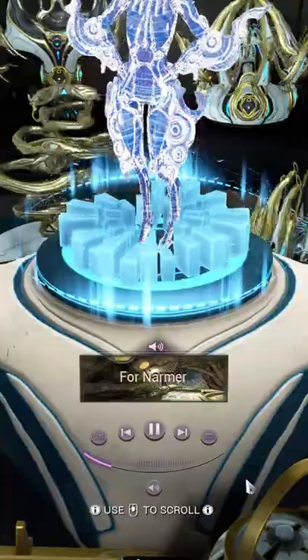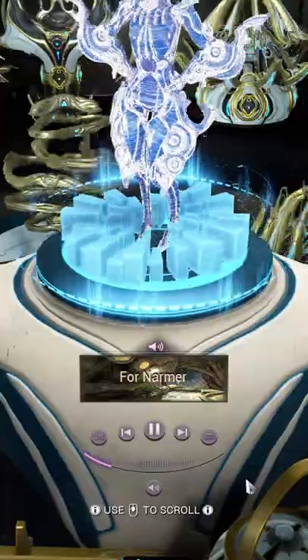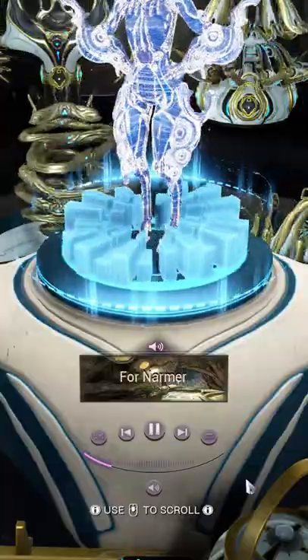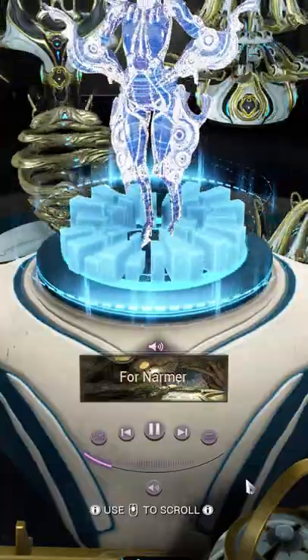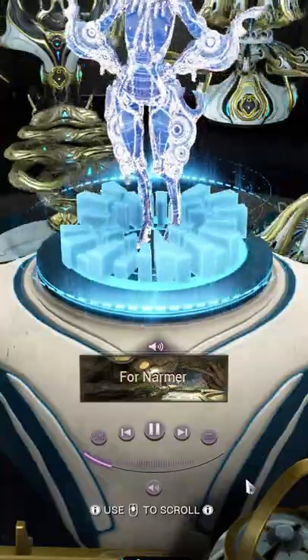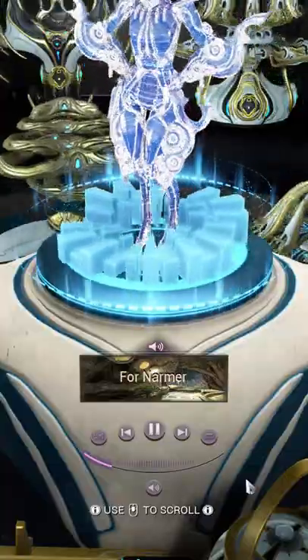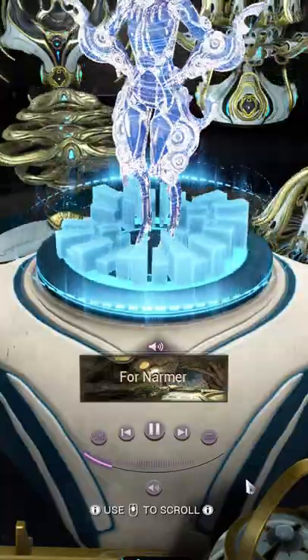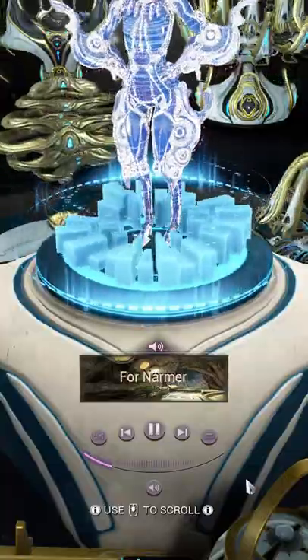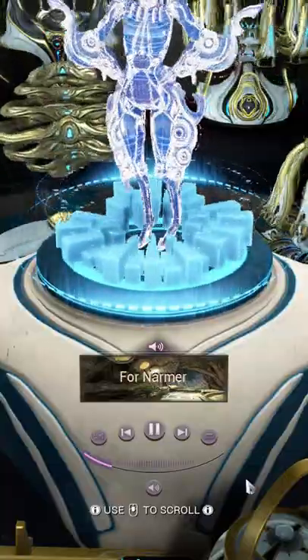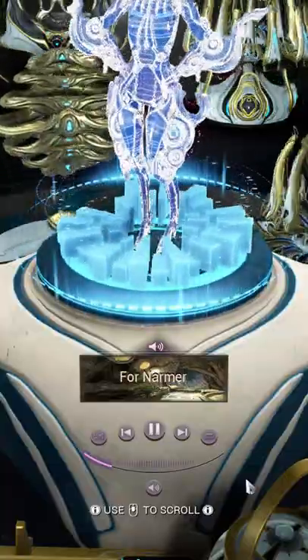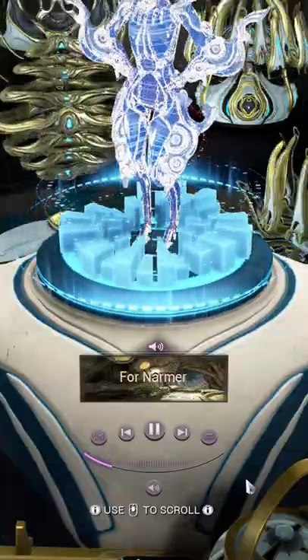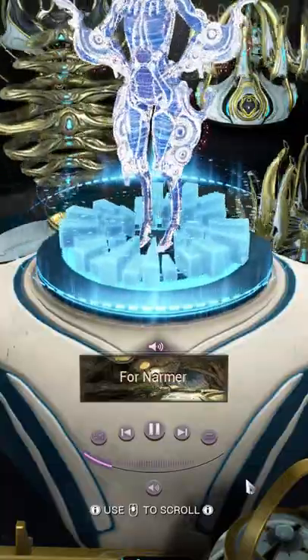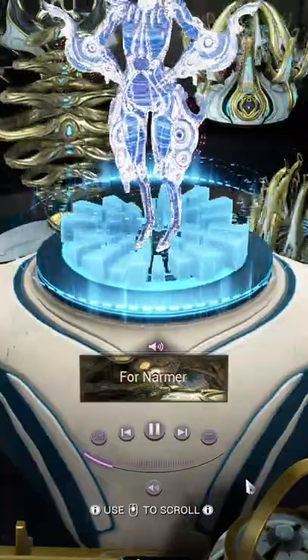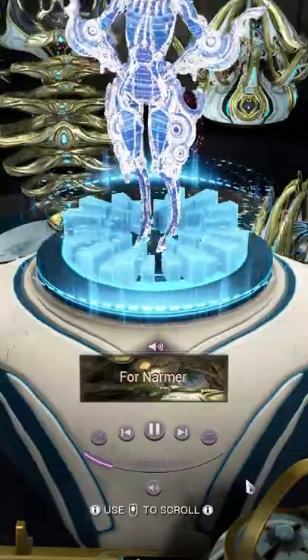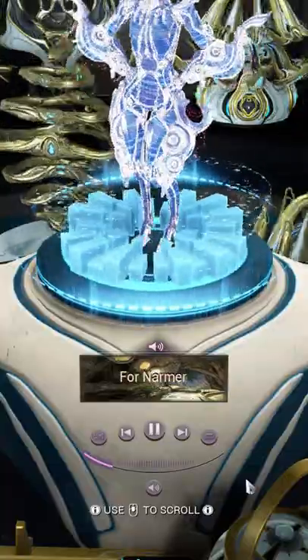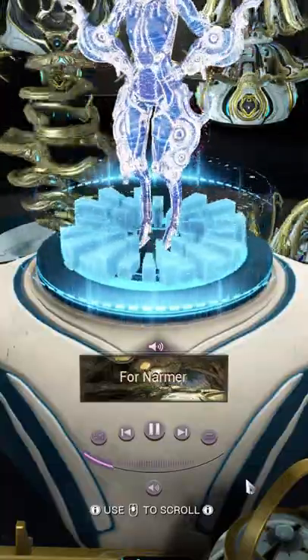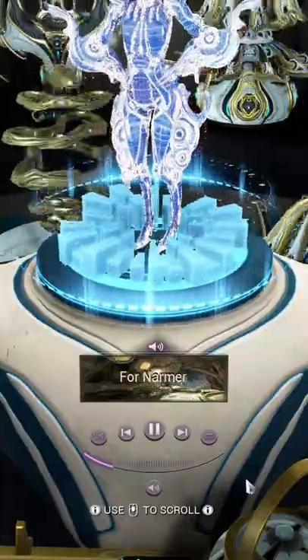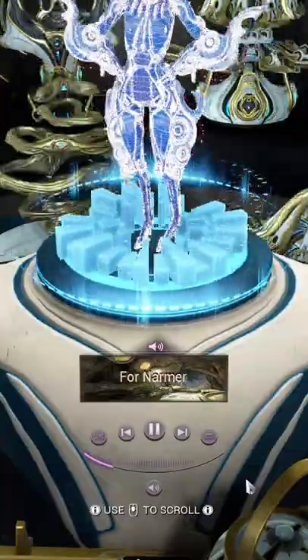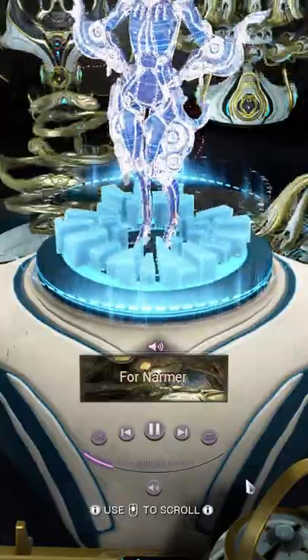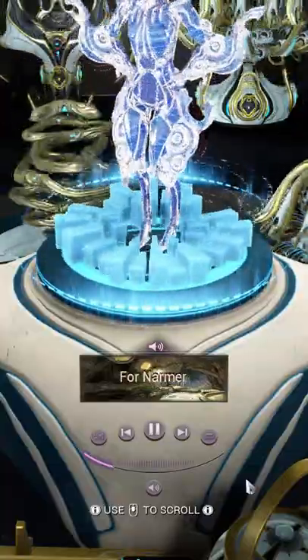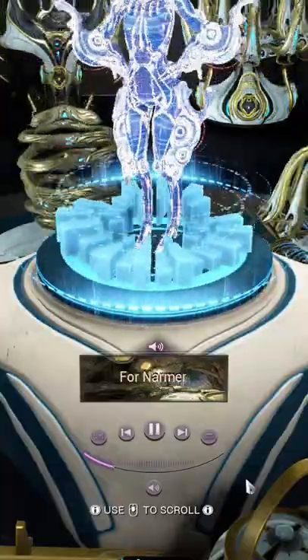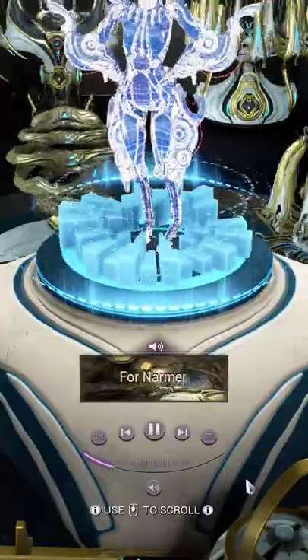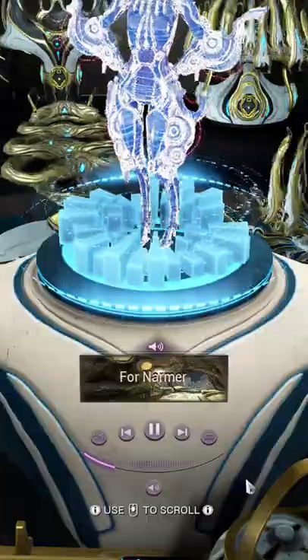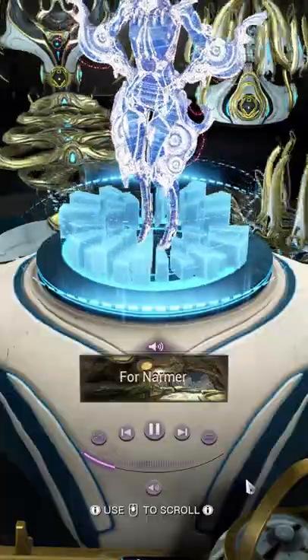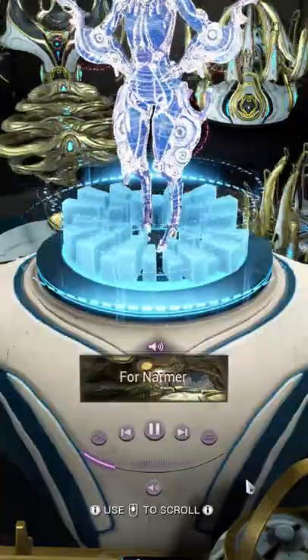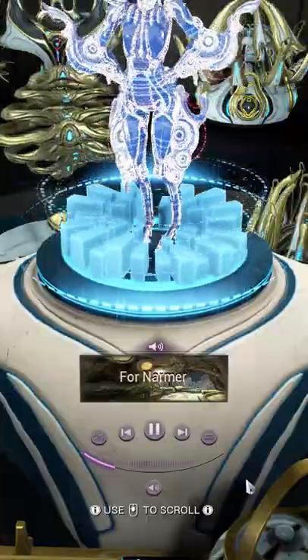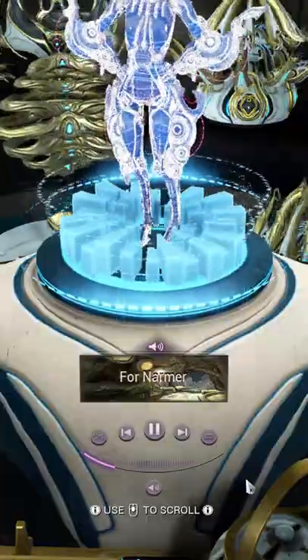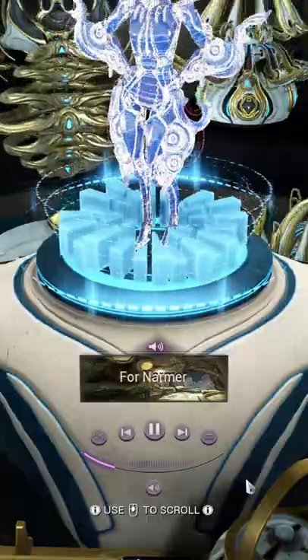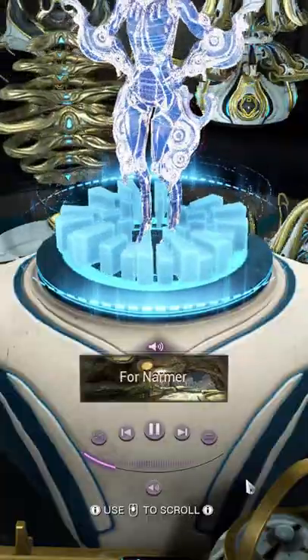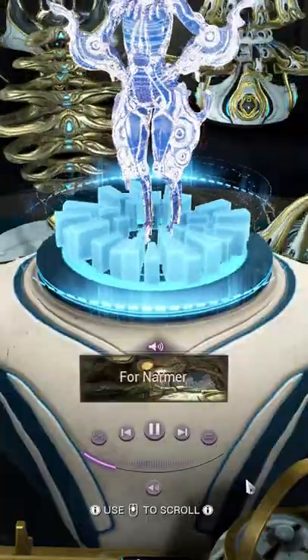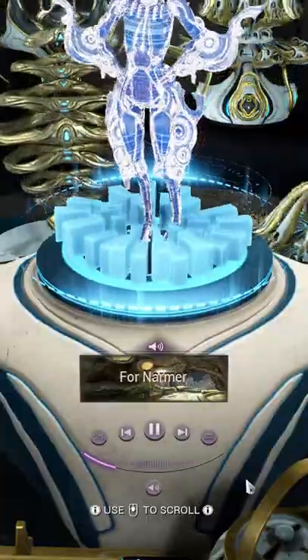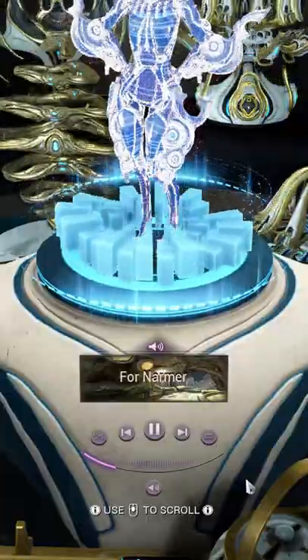If you've played the New War quest, you're probably familiar with this track, Four Narmer. So how do you like the ability to play that inside your orbiter between missions?